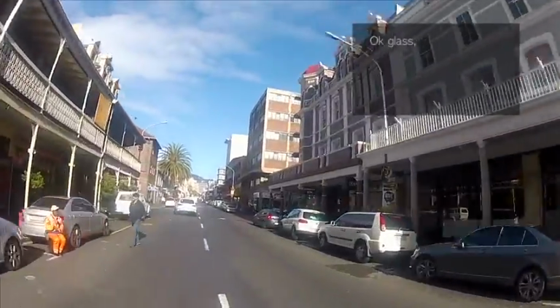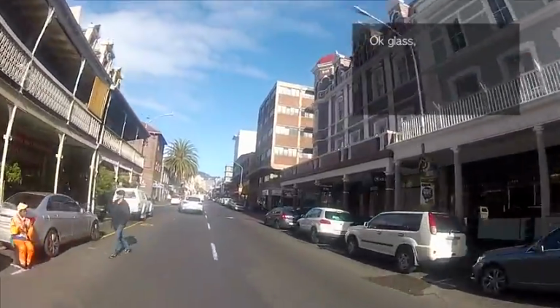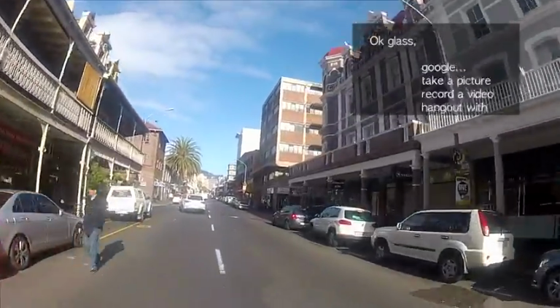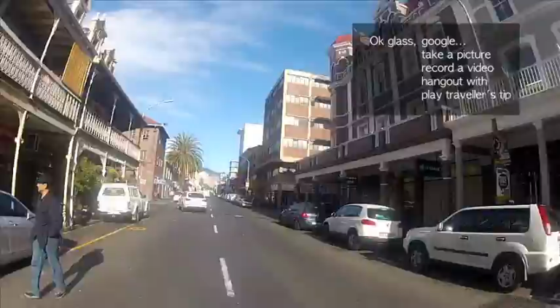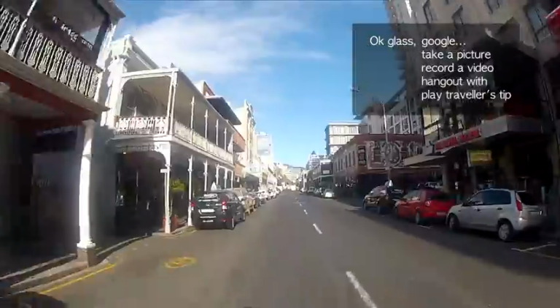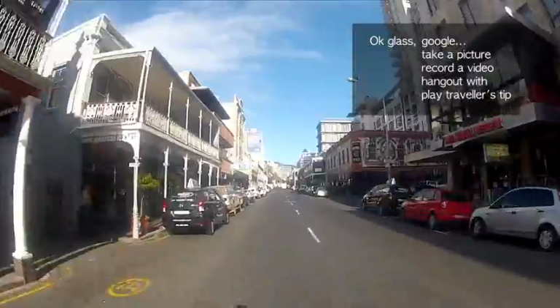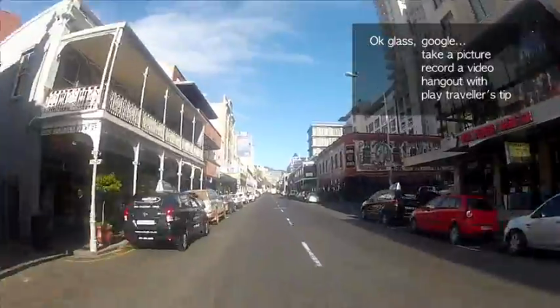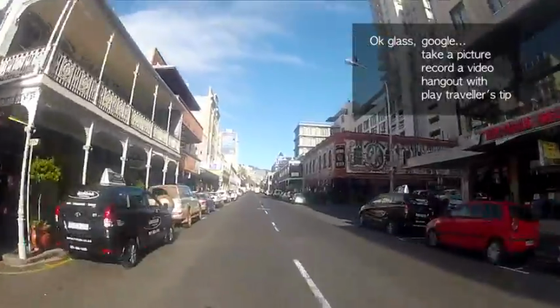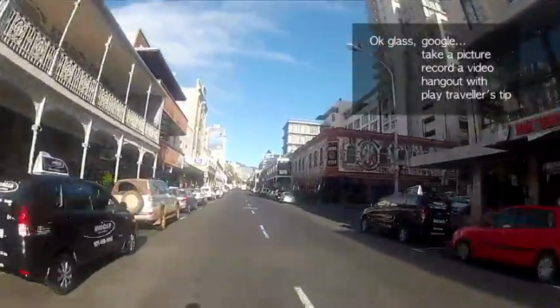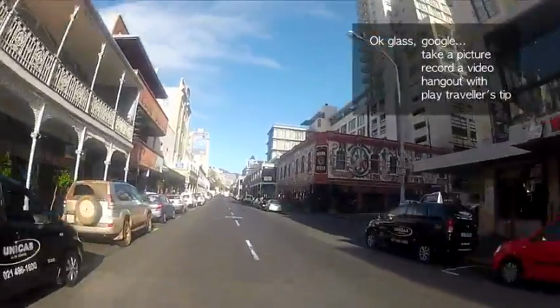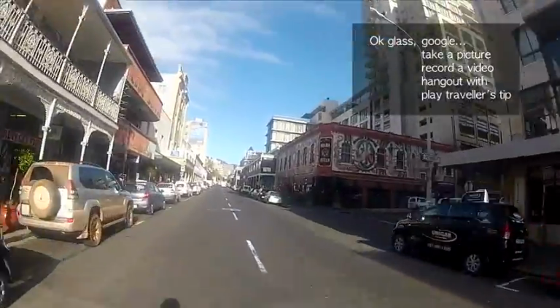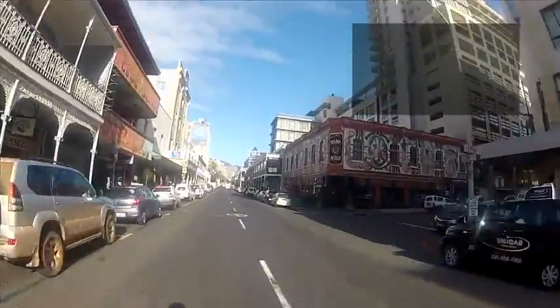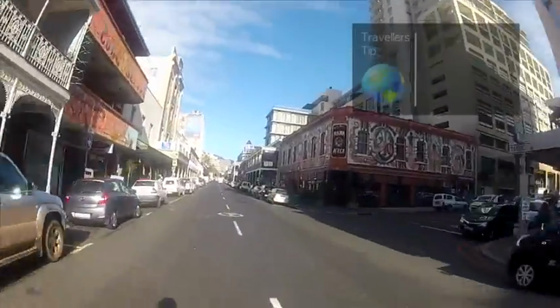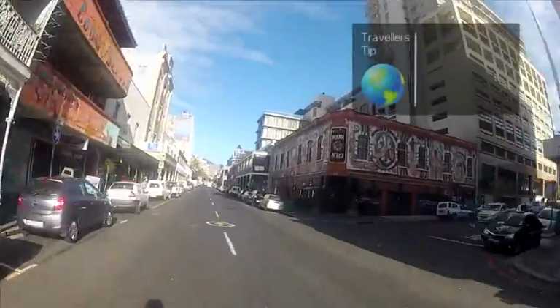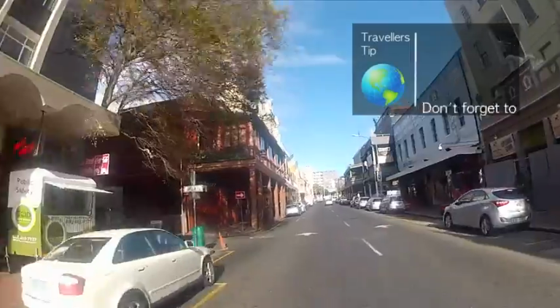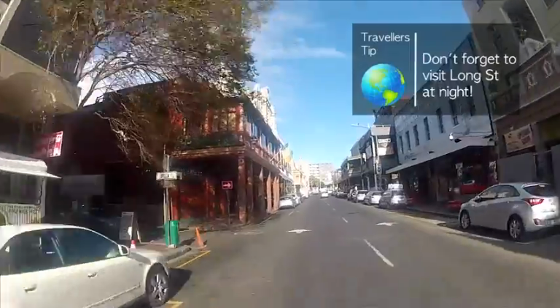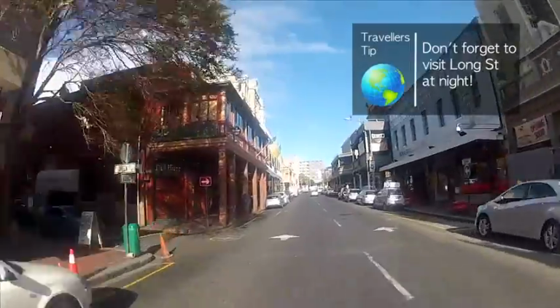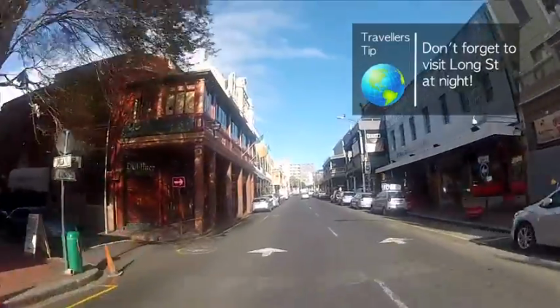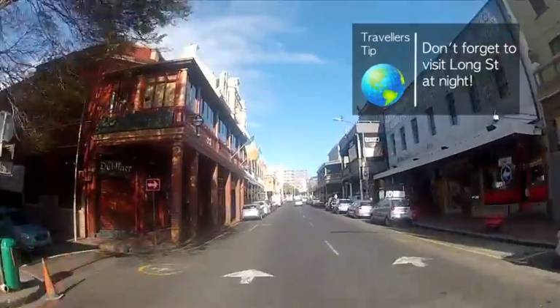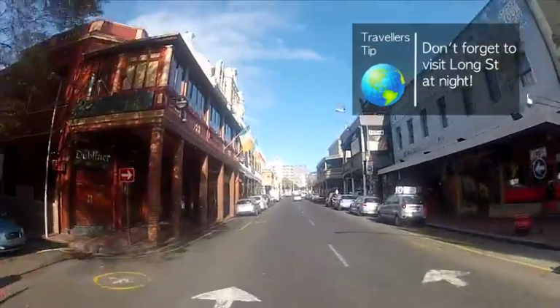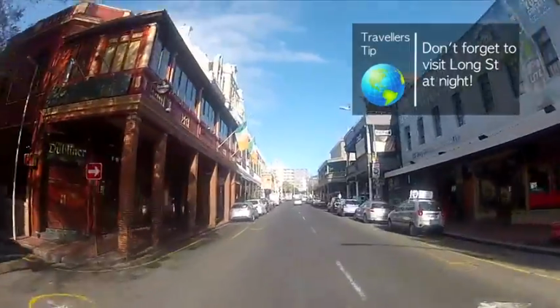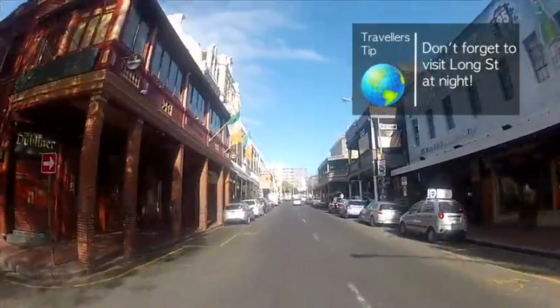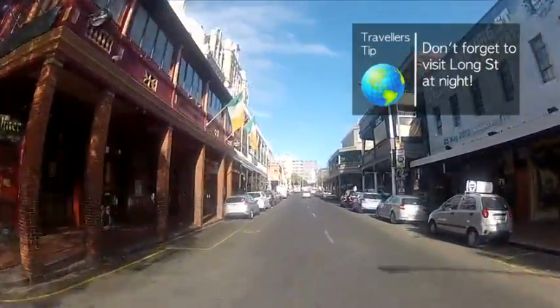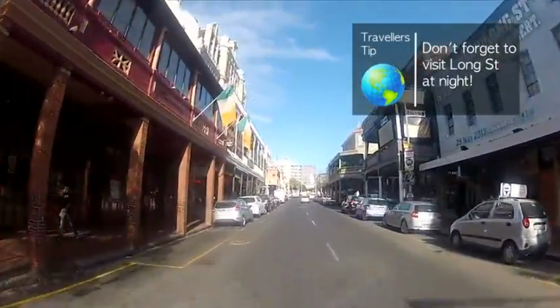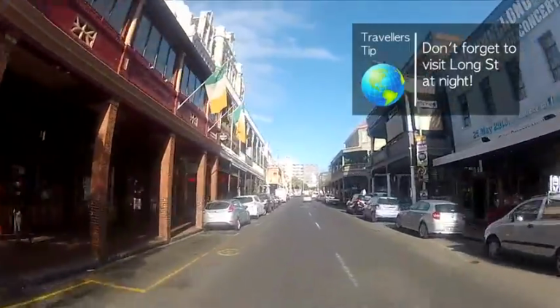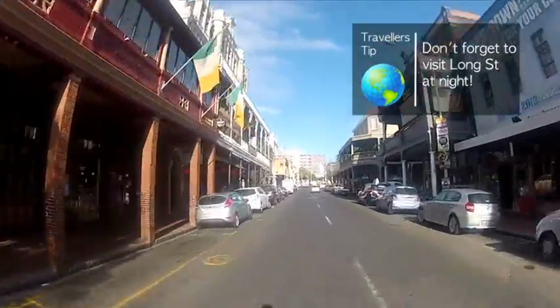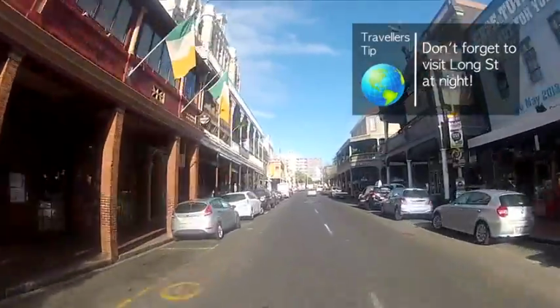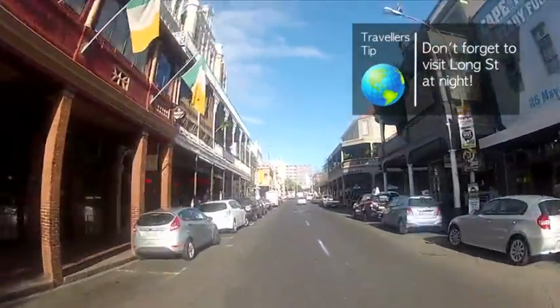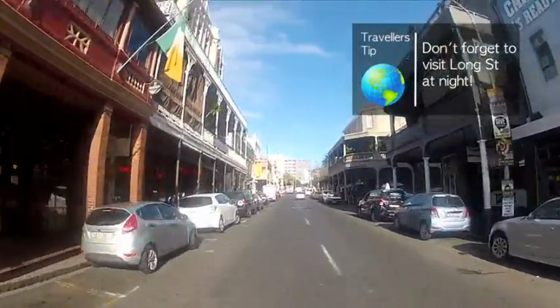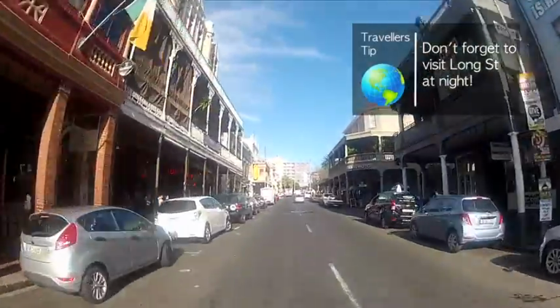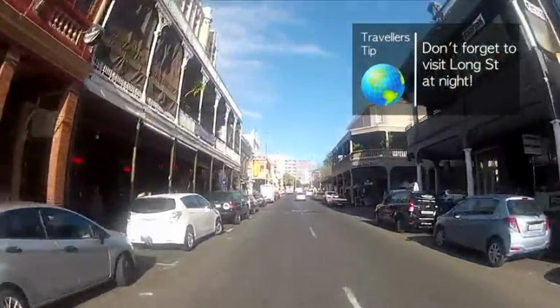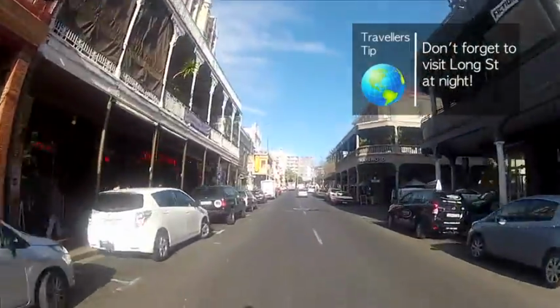Glass, play me a traveler's tip. Don't forget to visit Long Street at night. It's a great place to have fun.